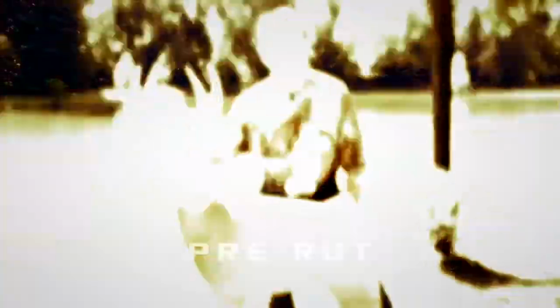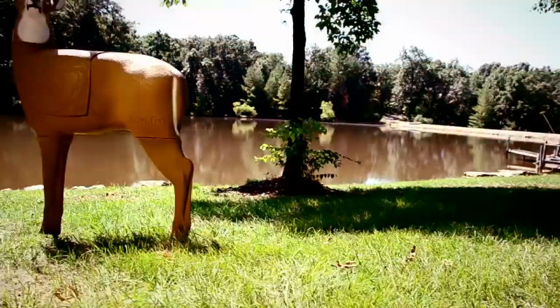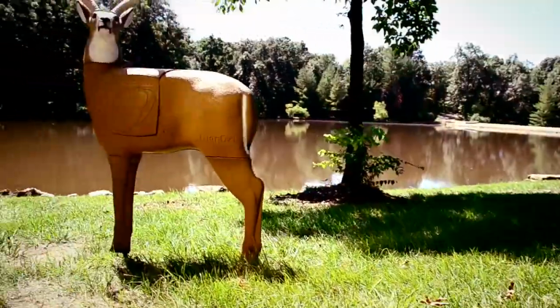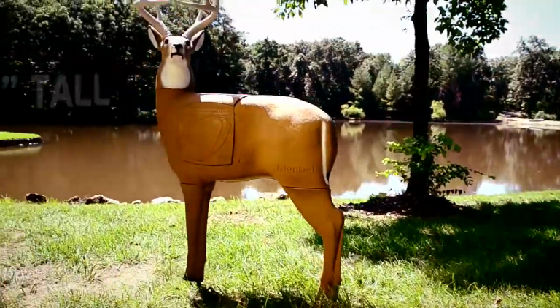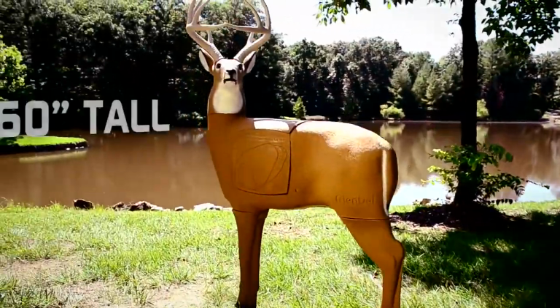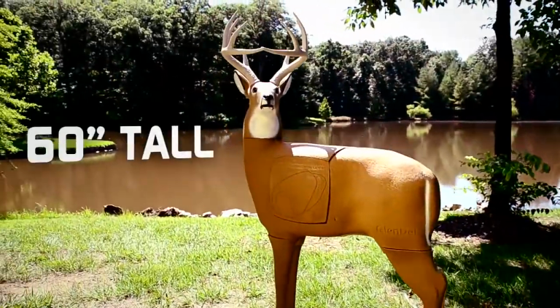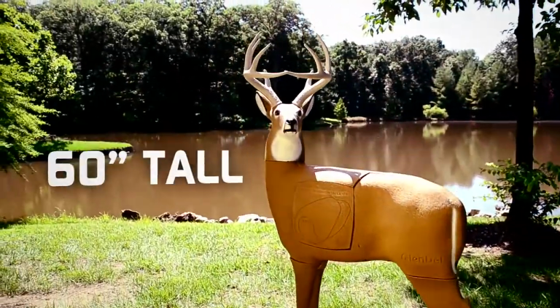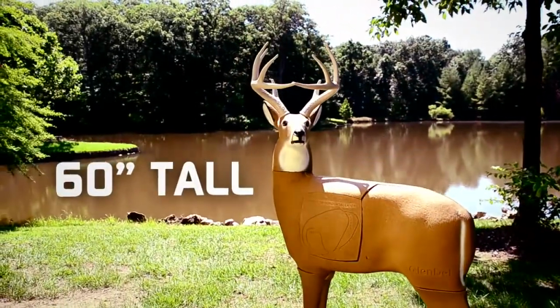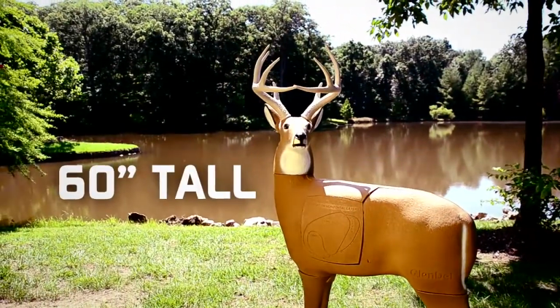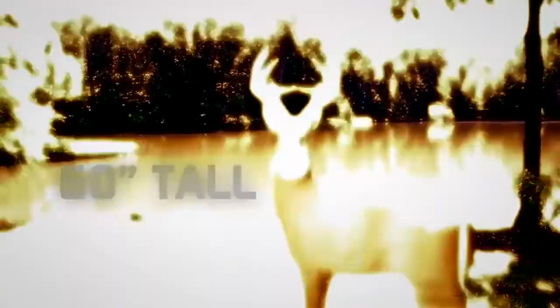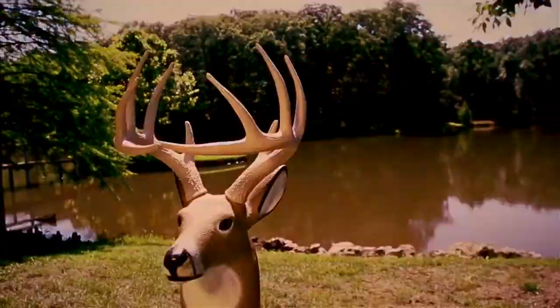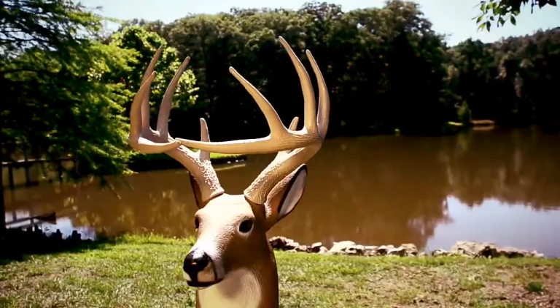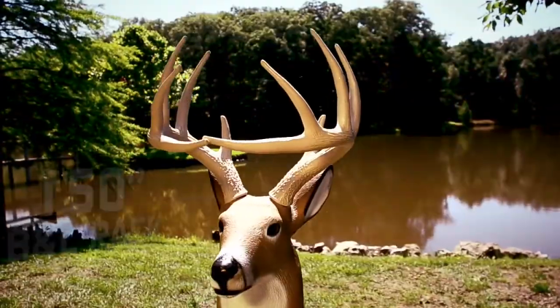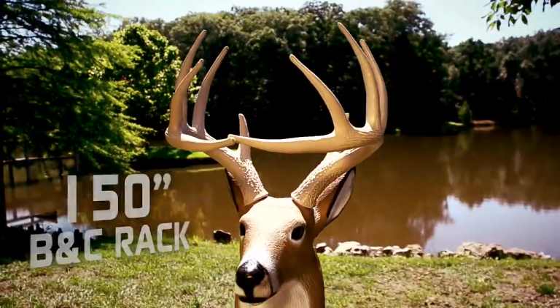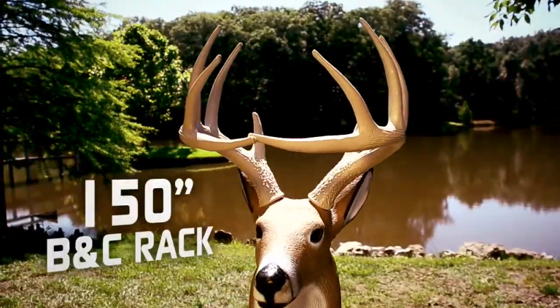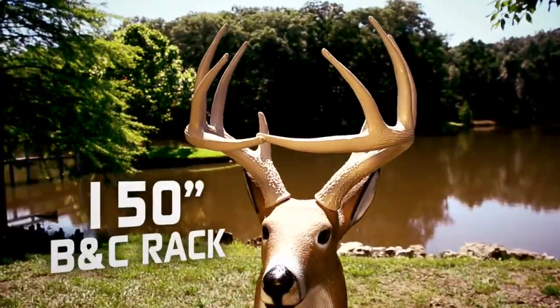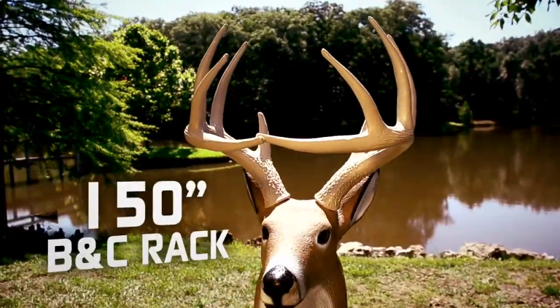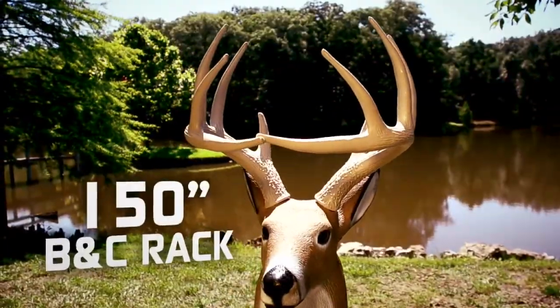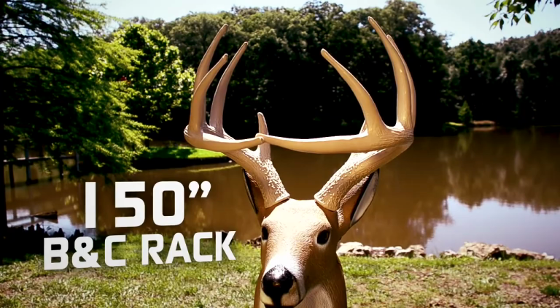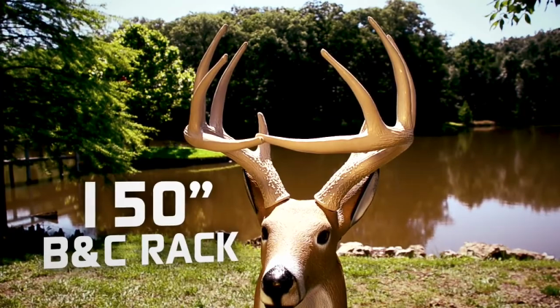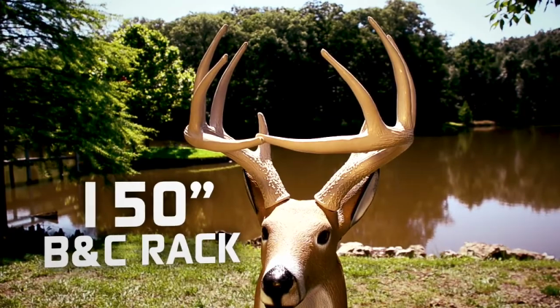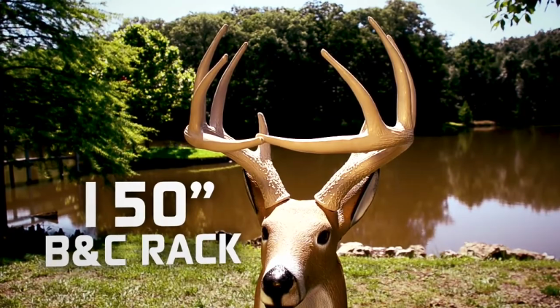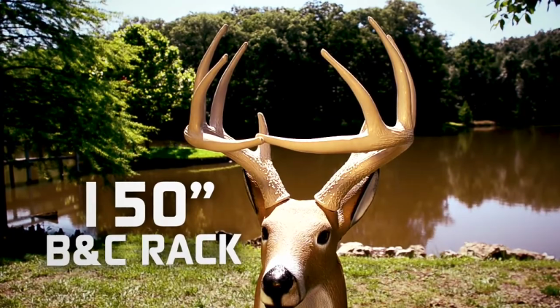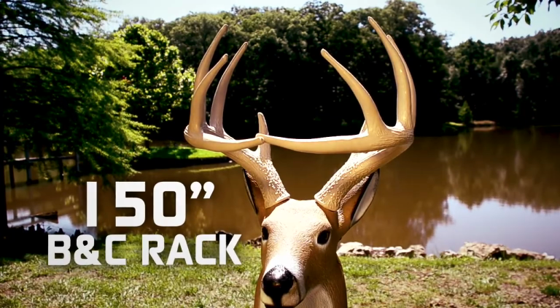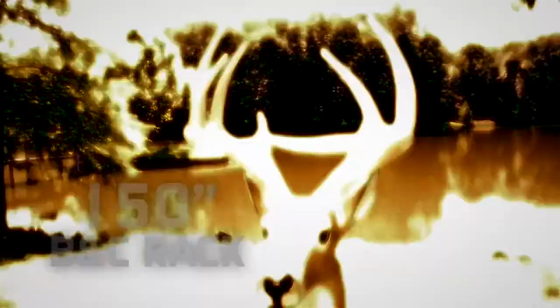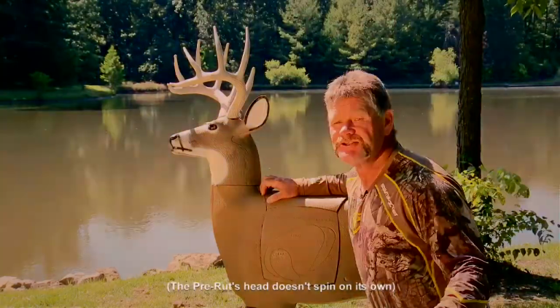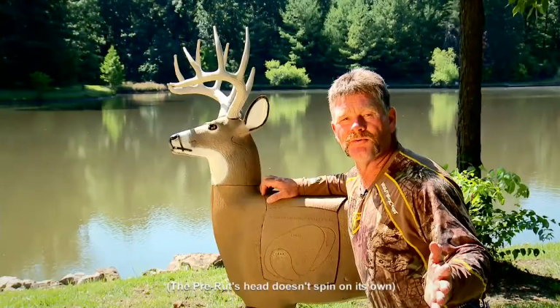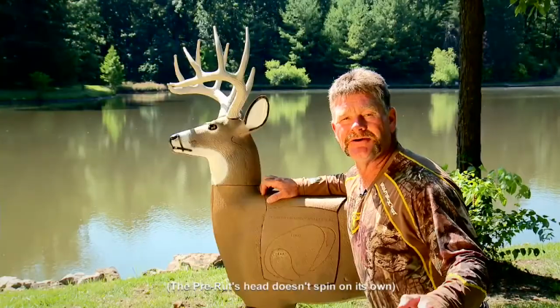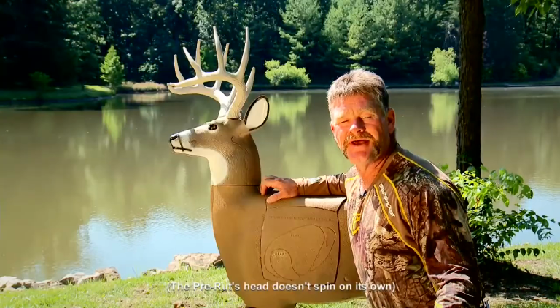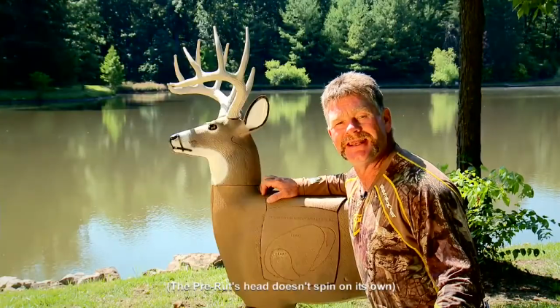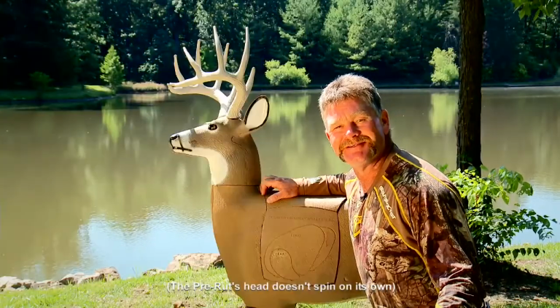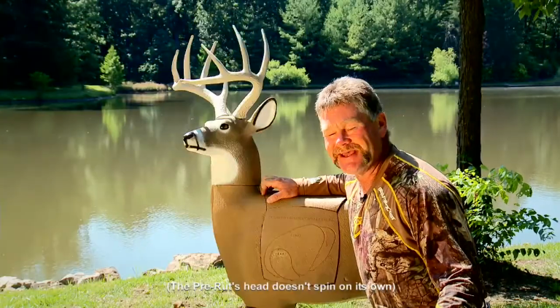This Target stands 60 inches tall and it's got a 150-inch Boone and Crockett rack. It's so real, the head even spins.